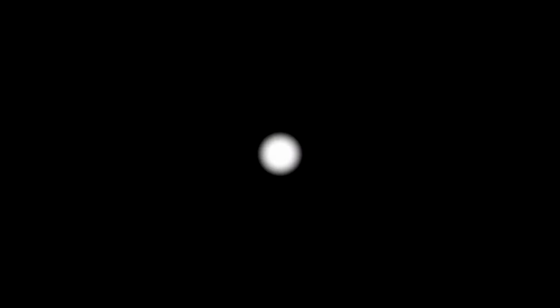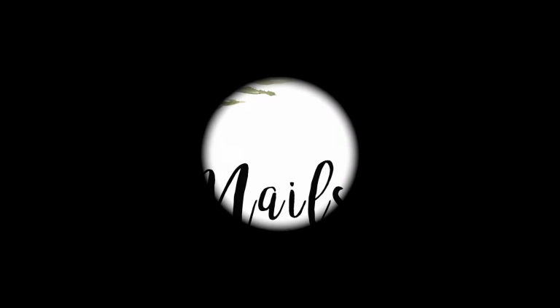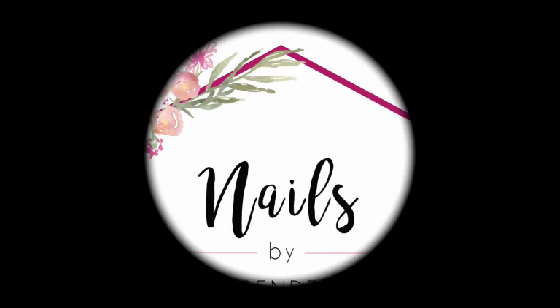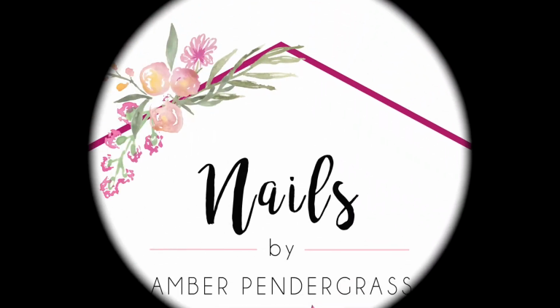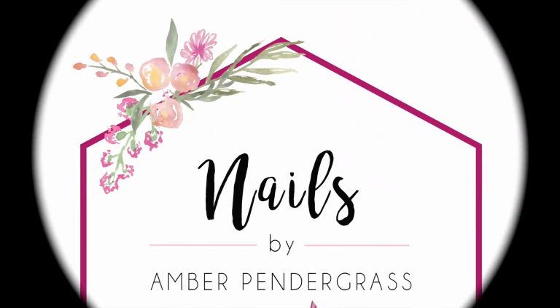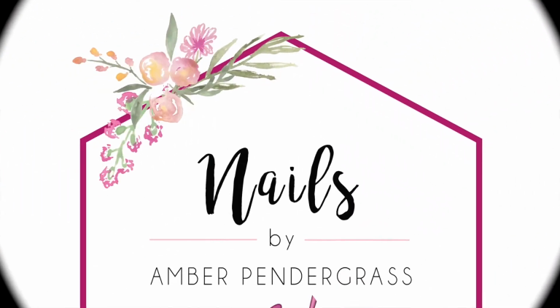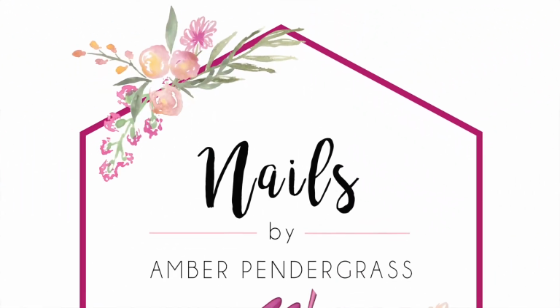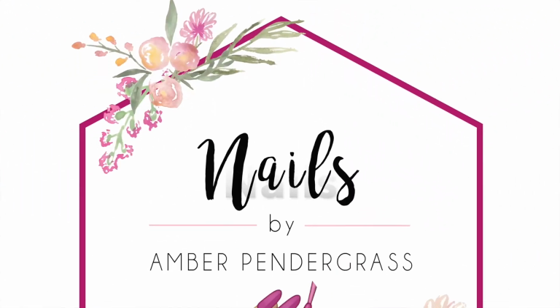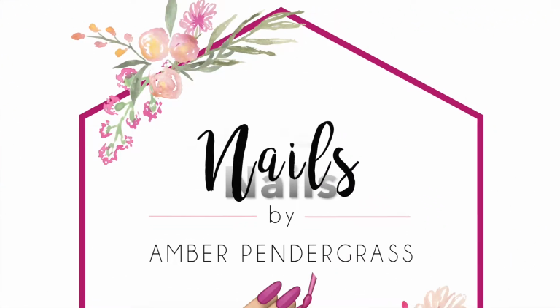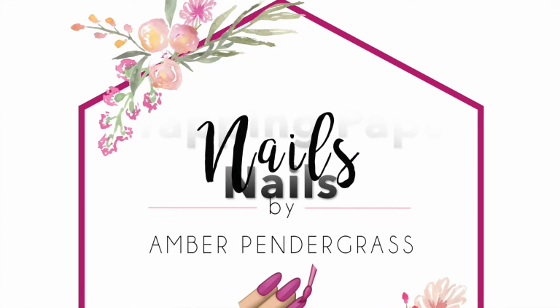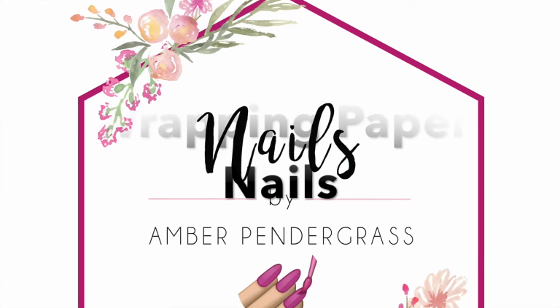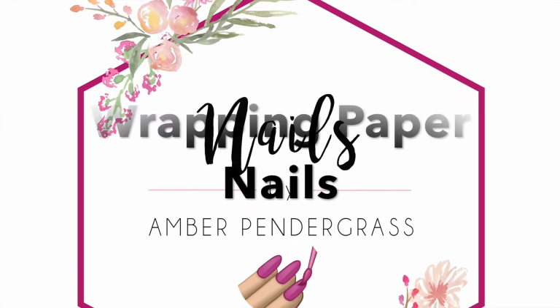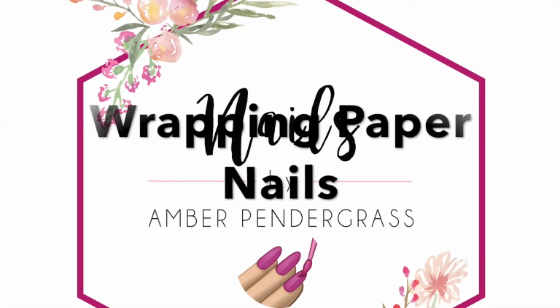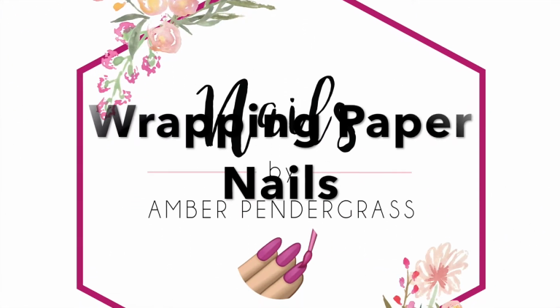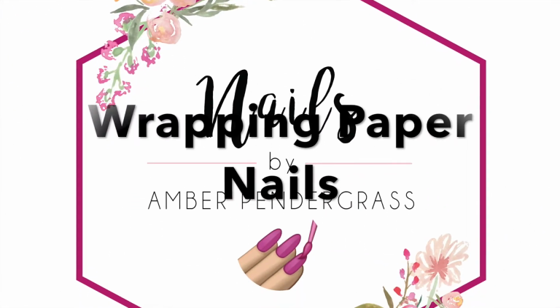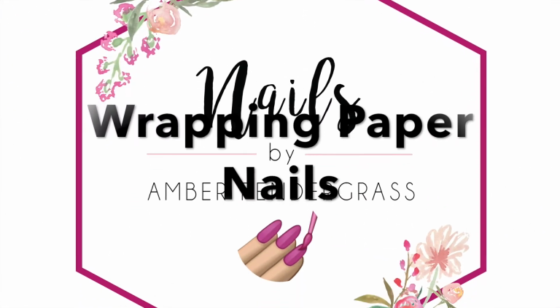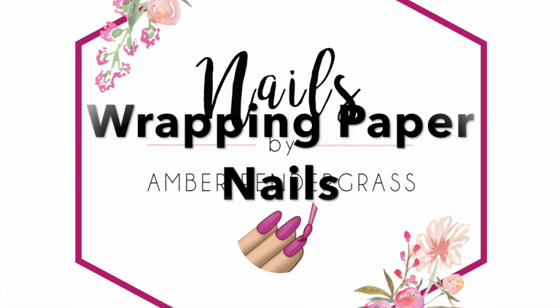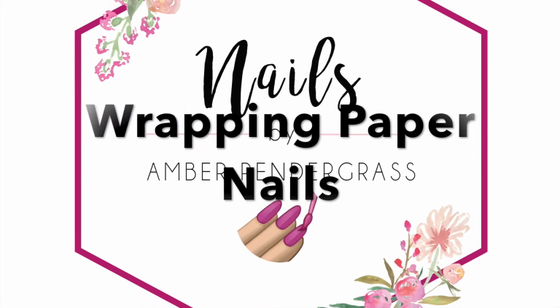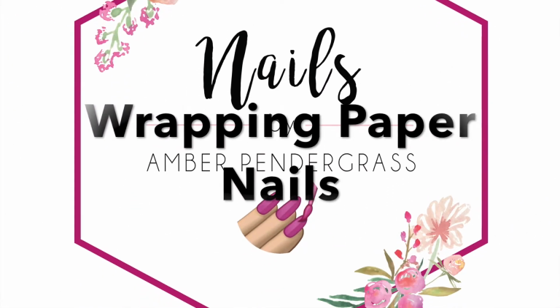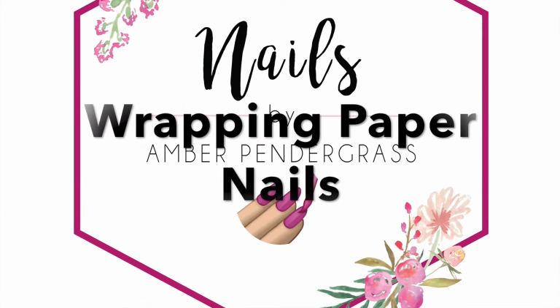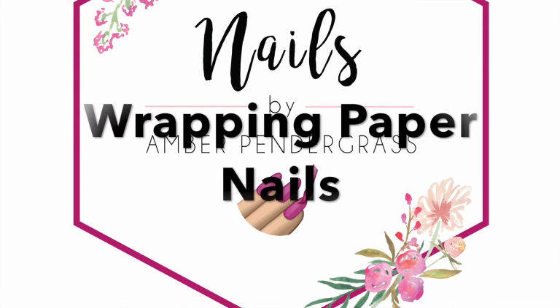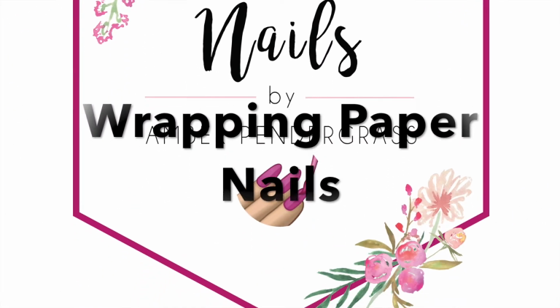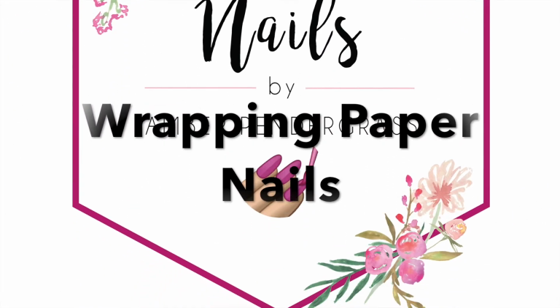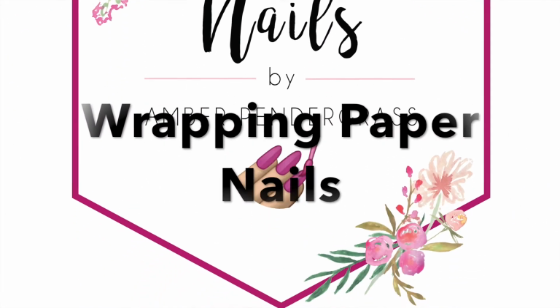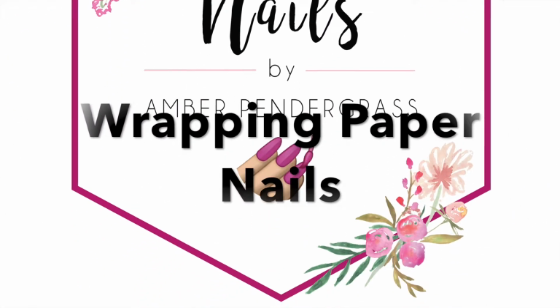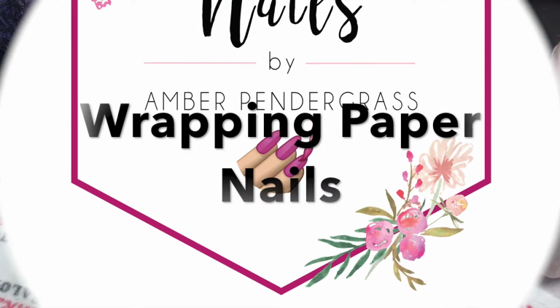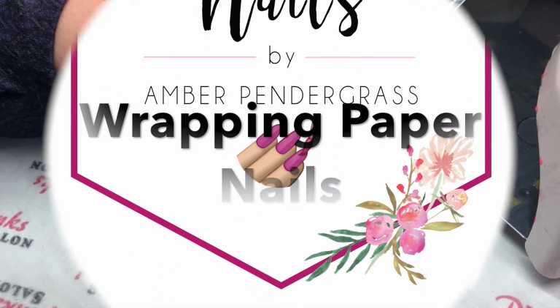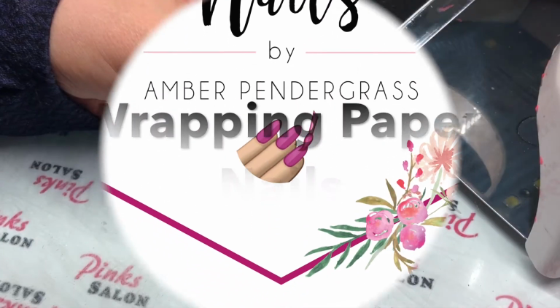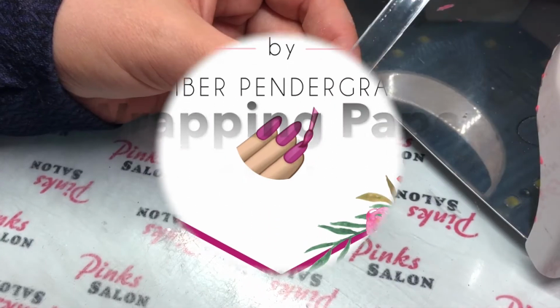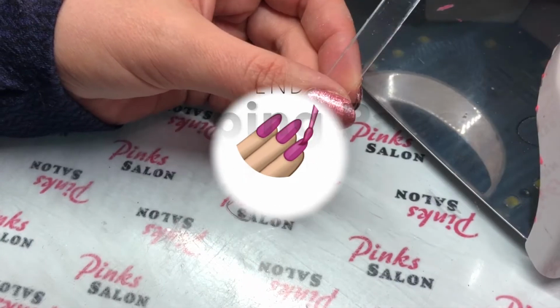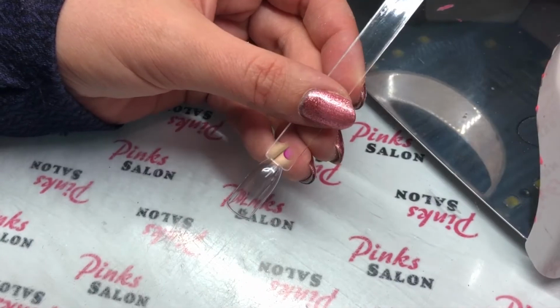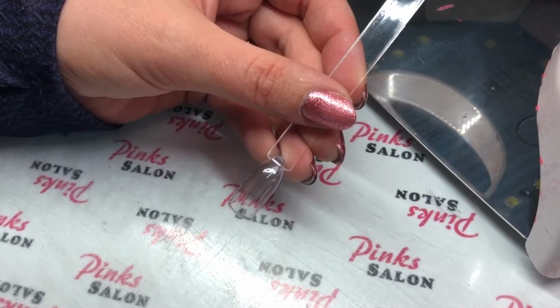Hi everyone! Today I'm going to be showing you this cute wrapping paper Christmas nail design.